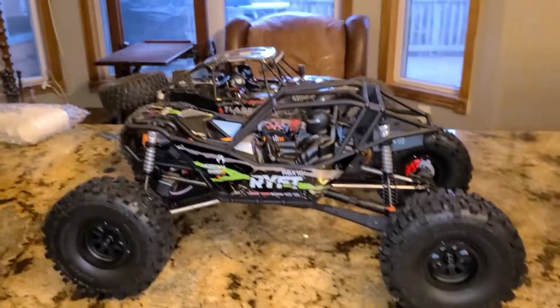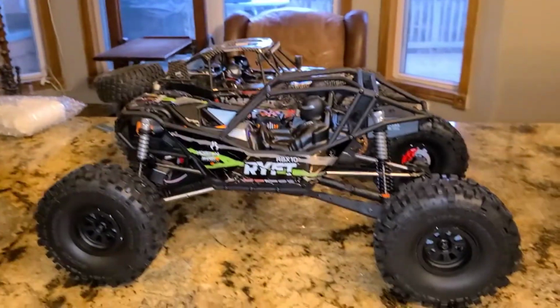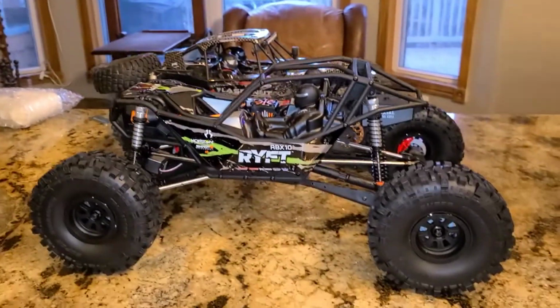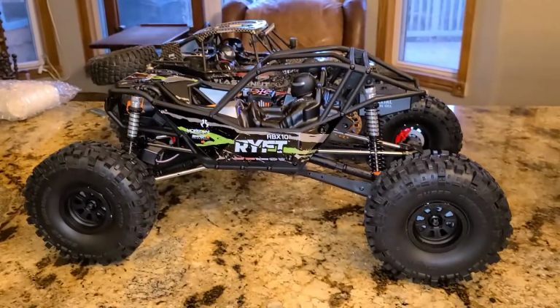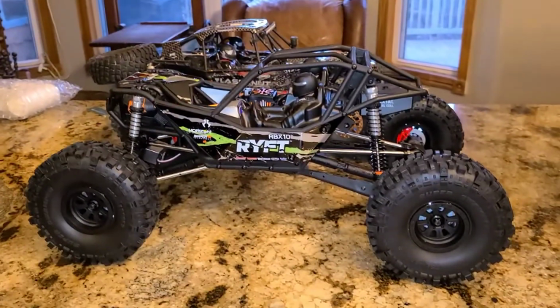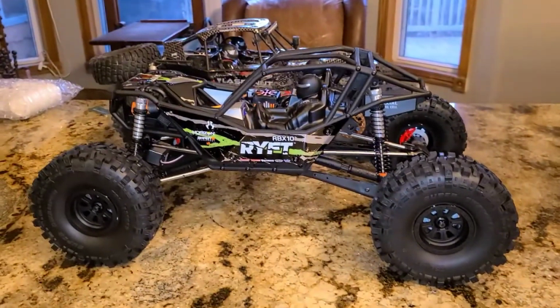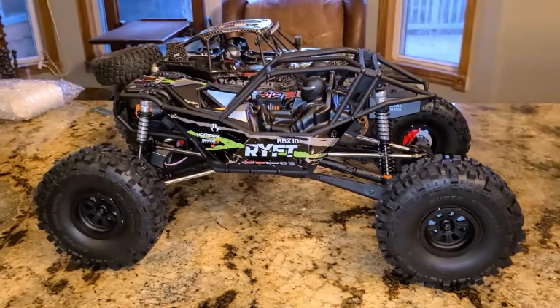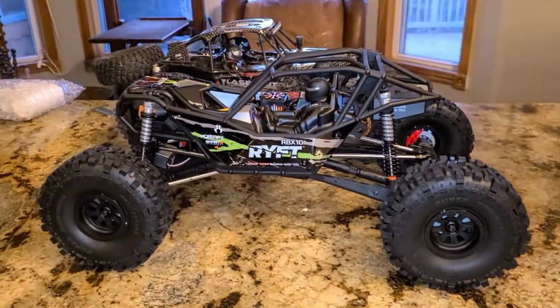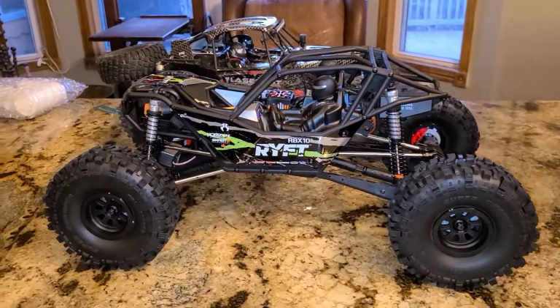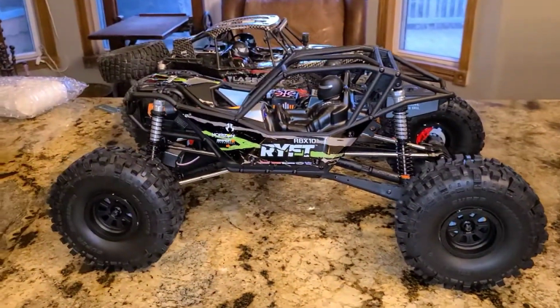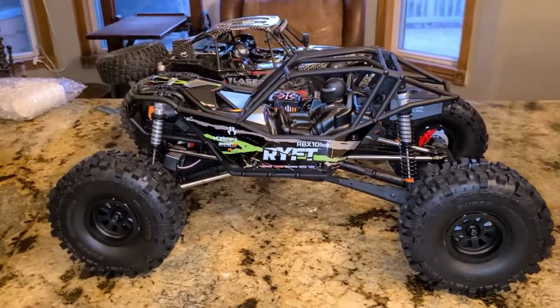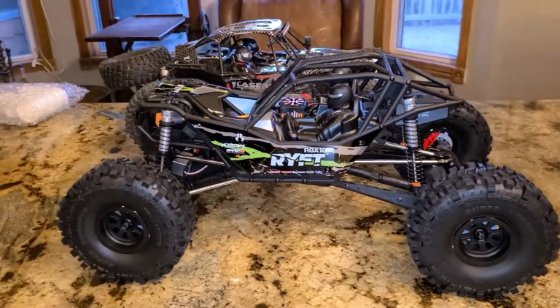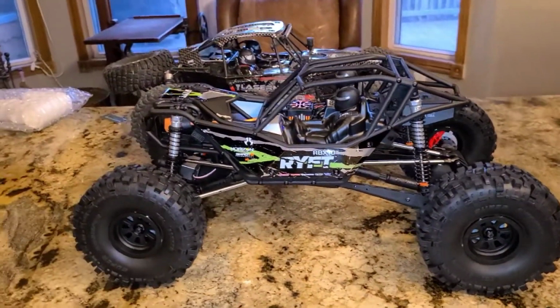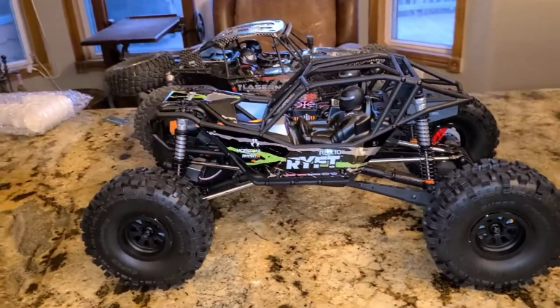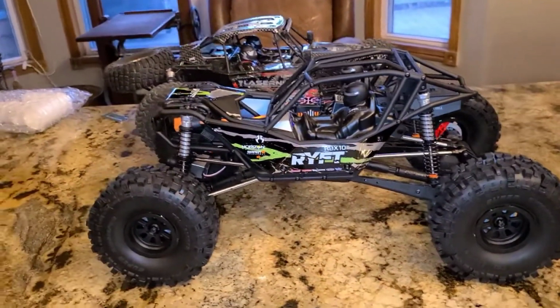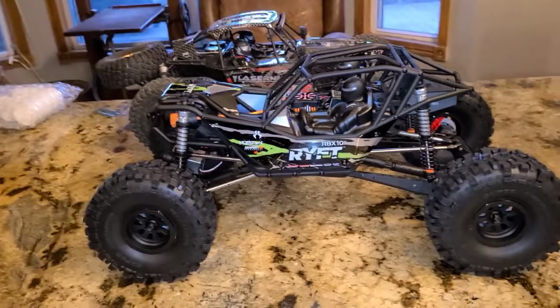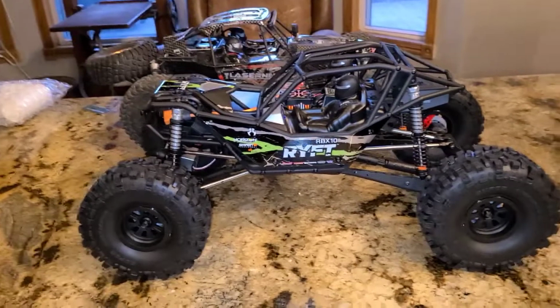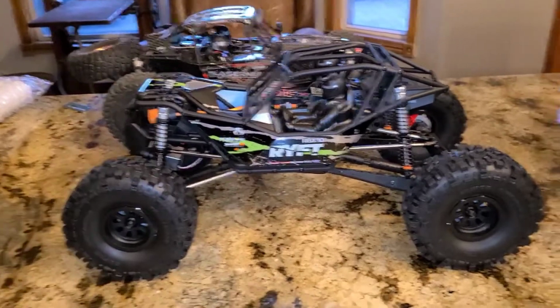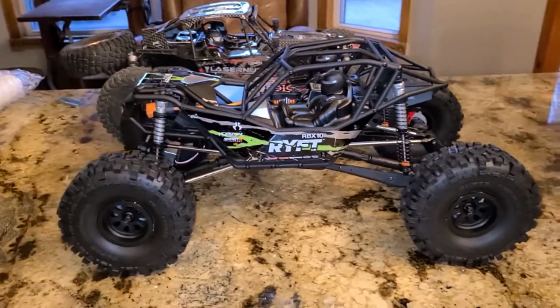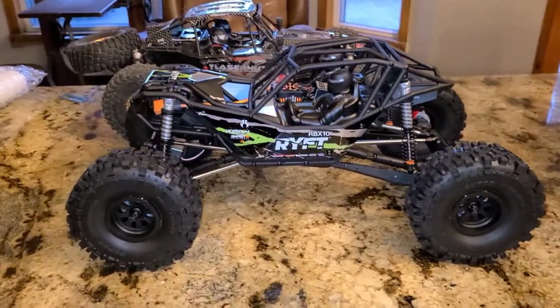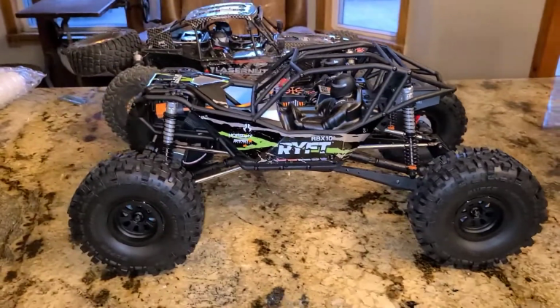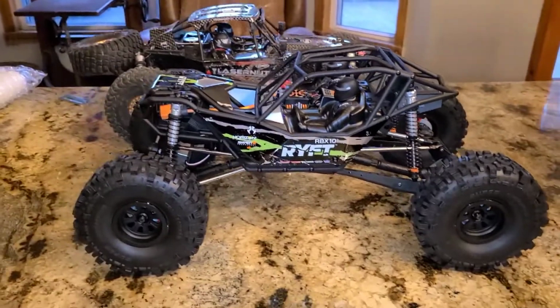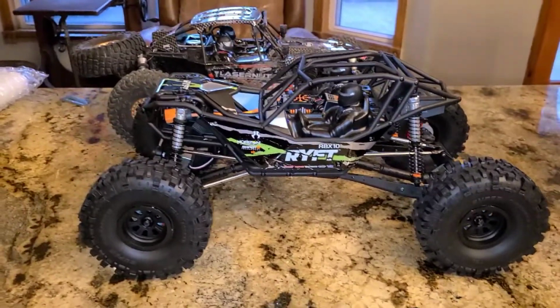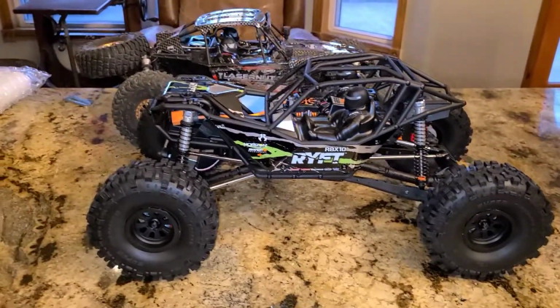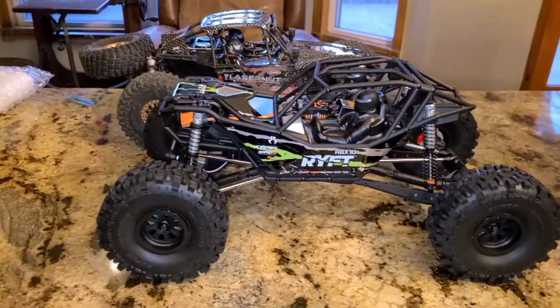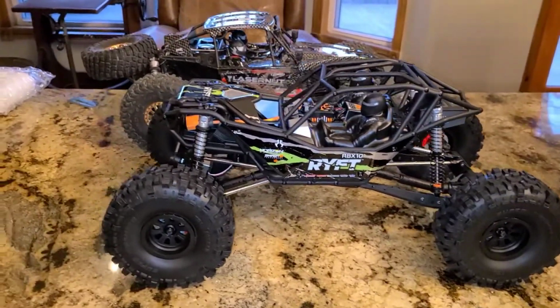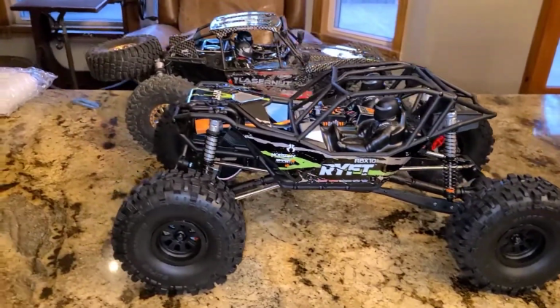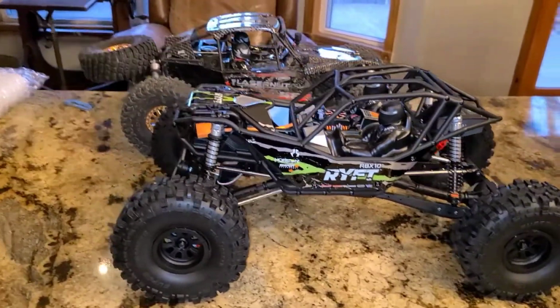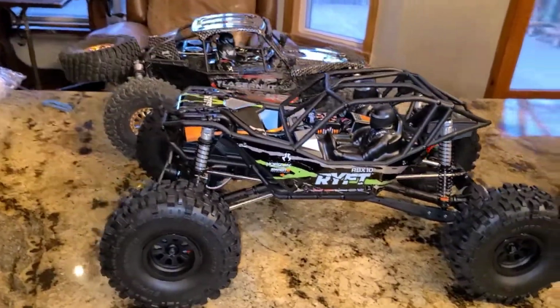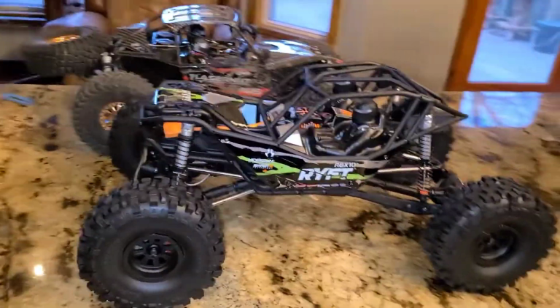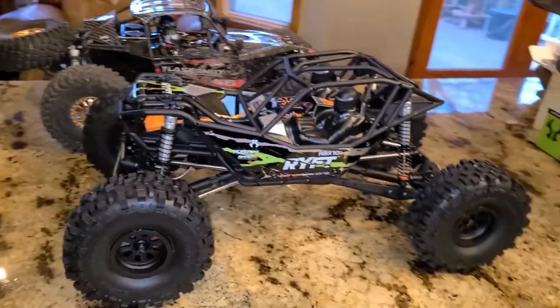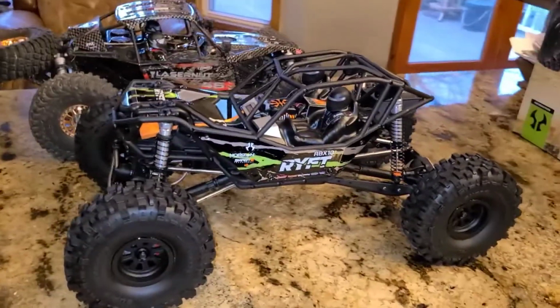Anyway, there it is — the new Axial Rift. We're going to take it out and run it, so stay tuned.